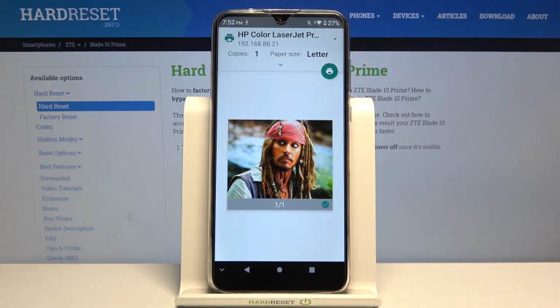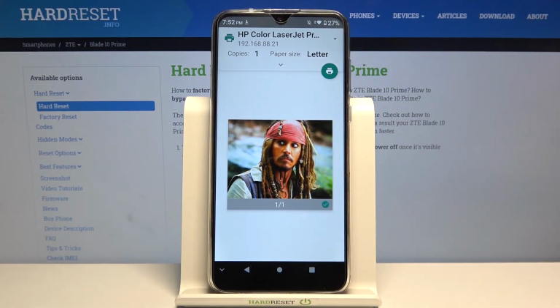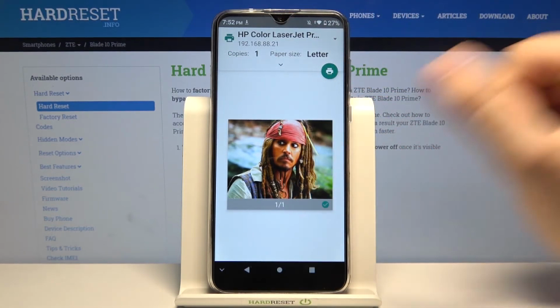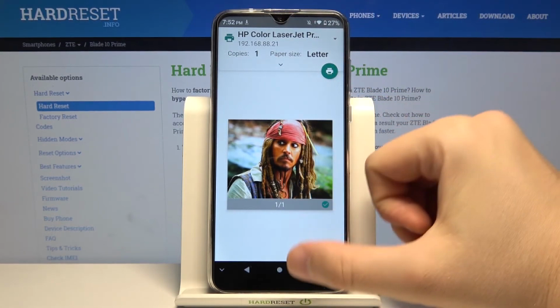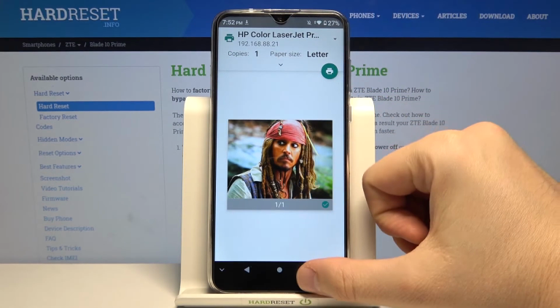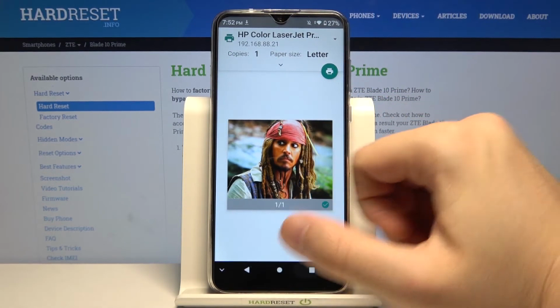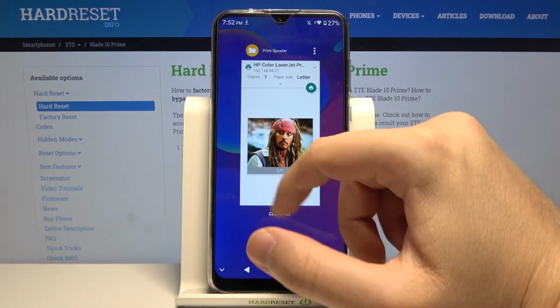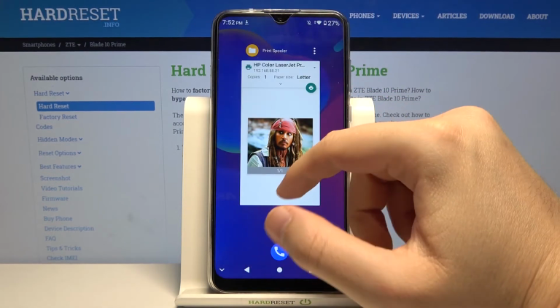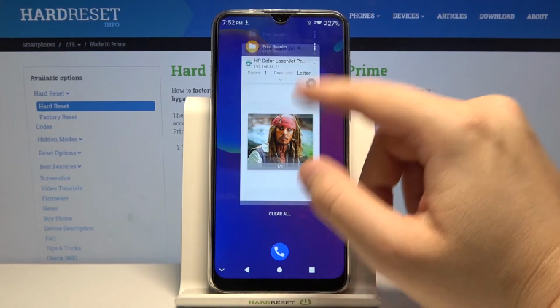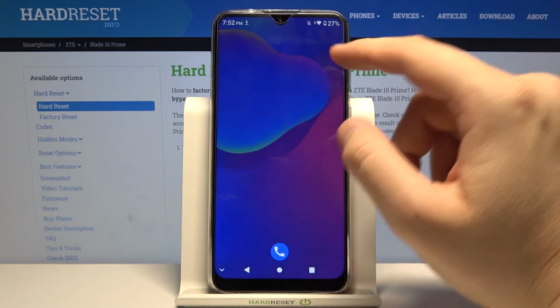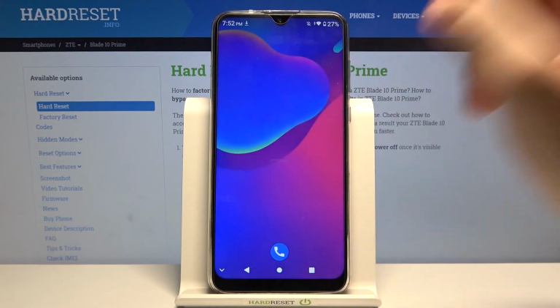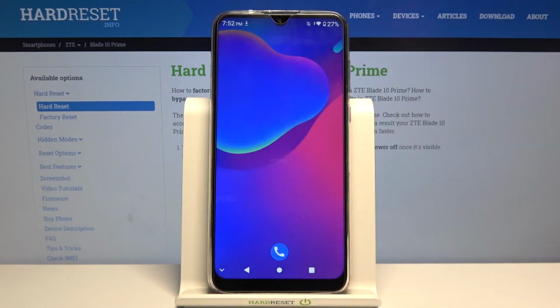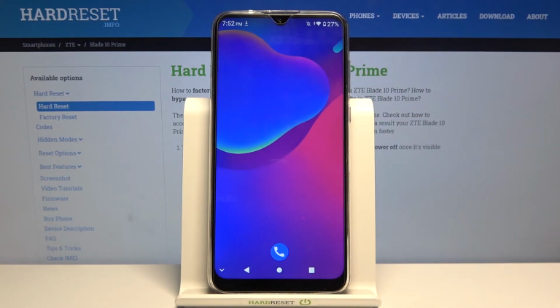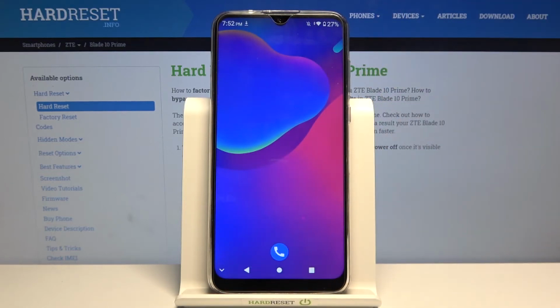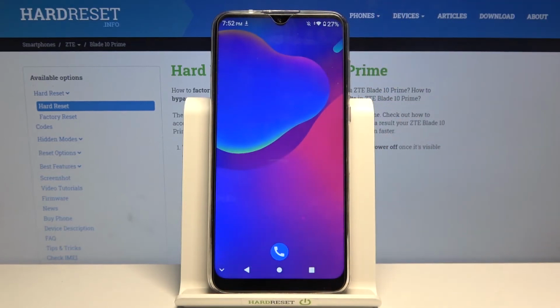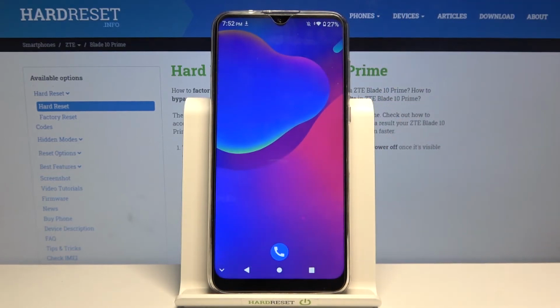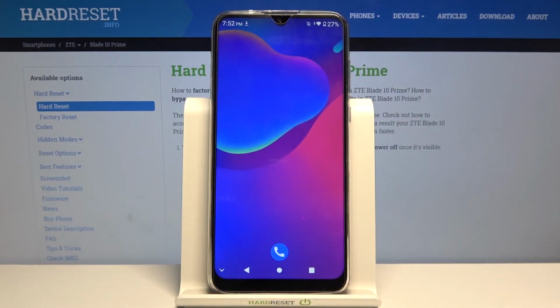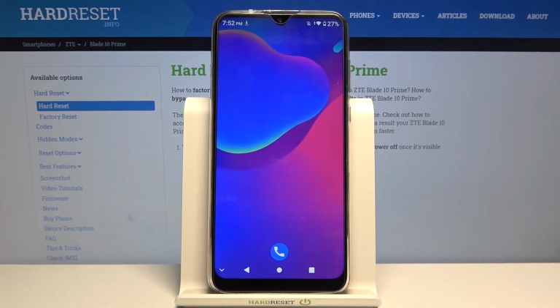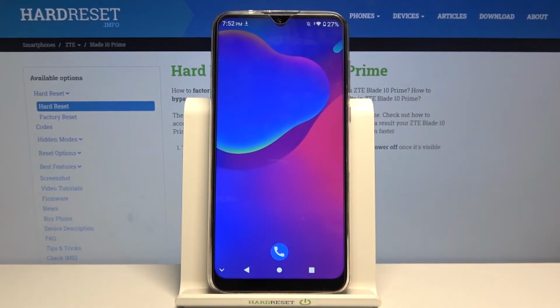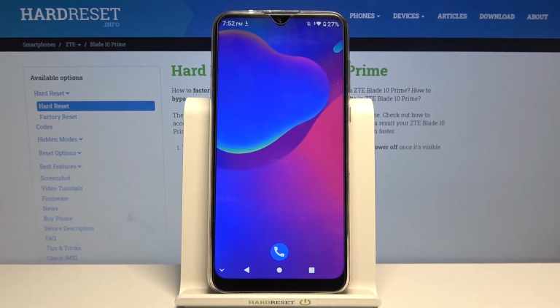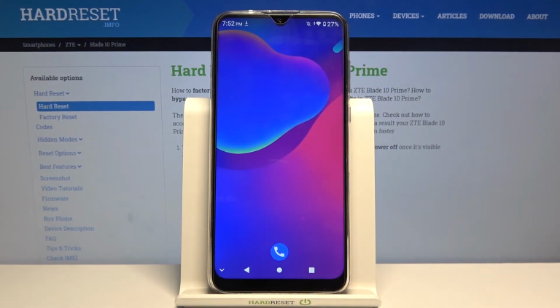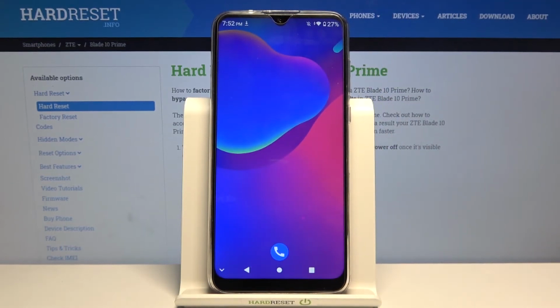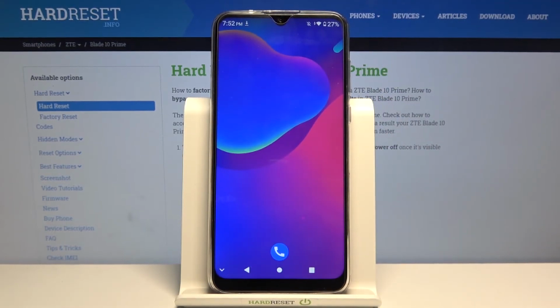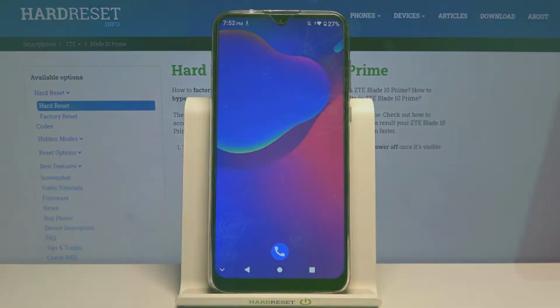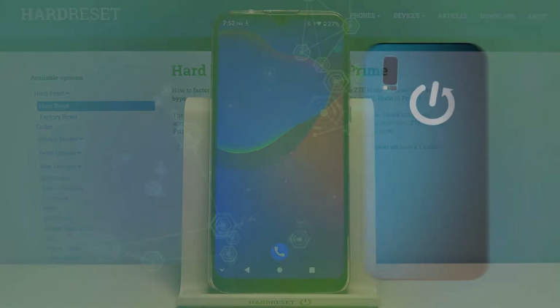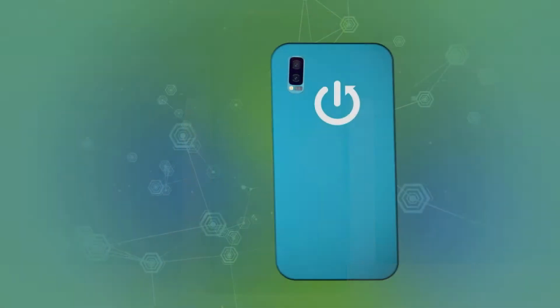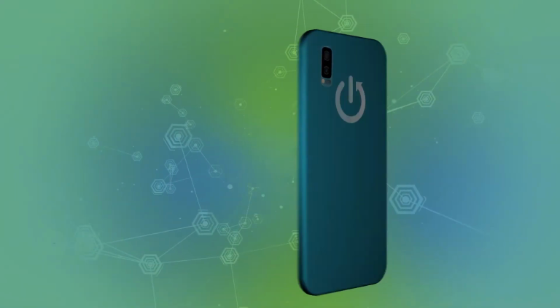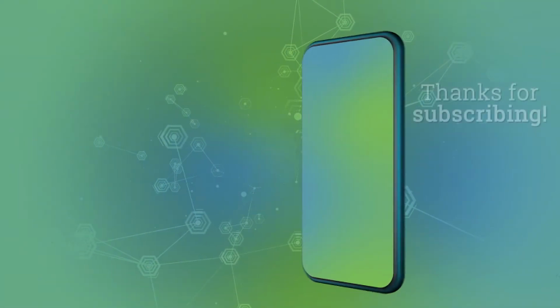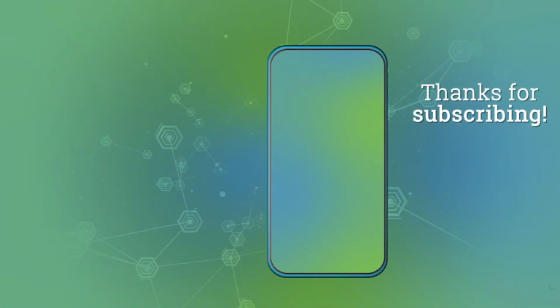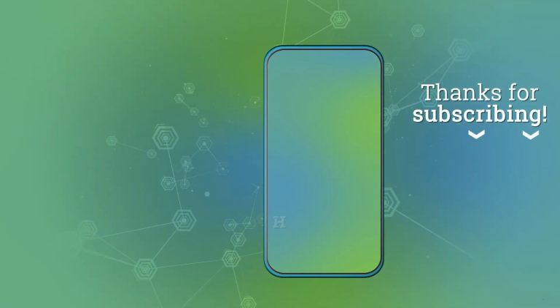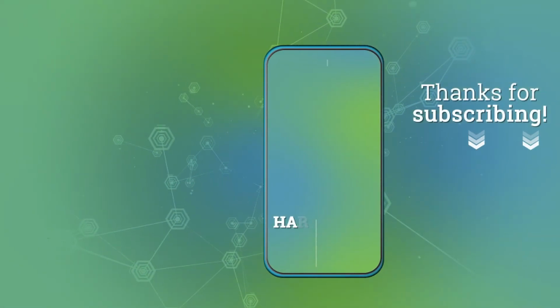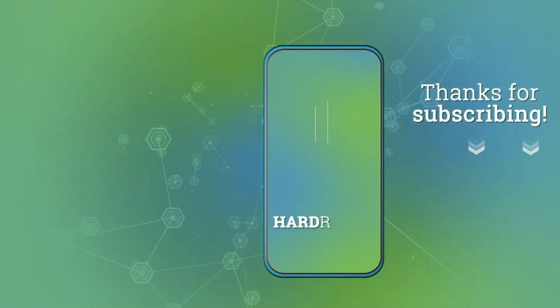Thank you guys for watching, leave thumbs ups, comments, and subscribe to our channel. Bye.